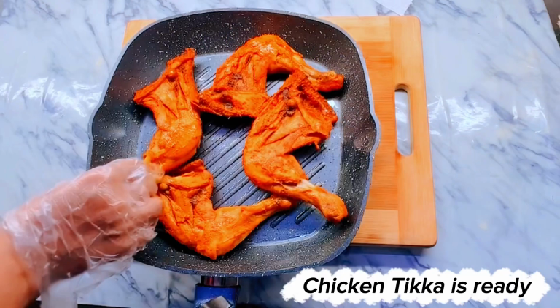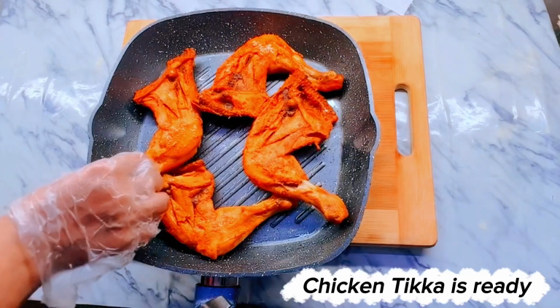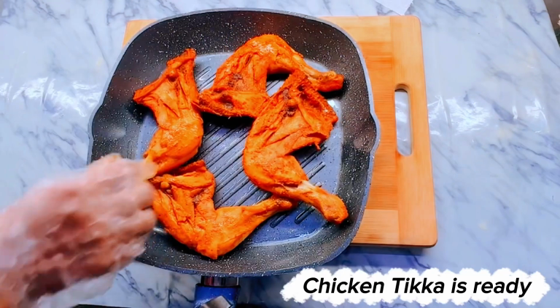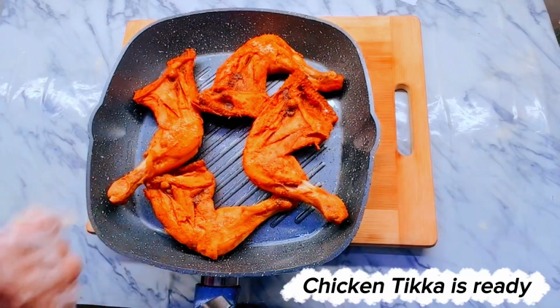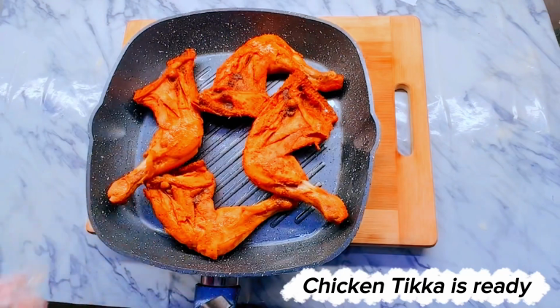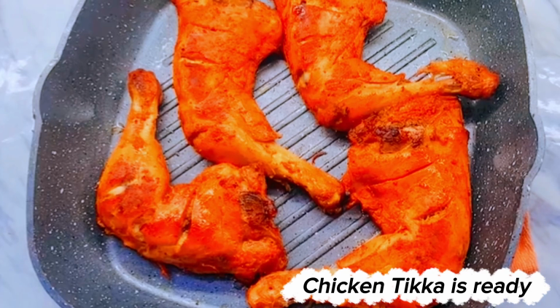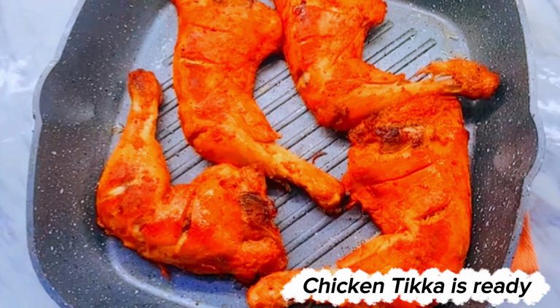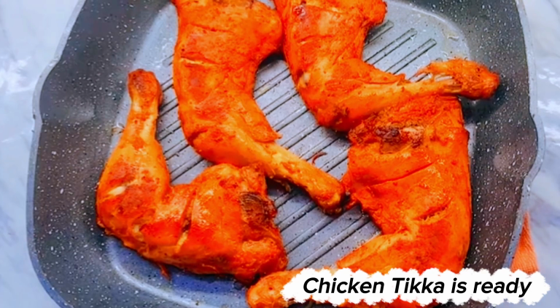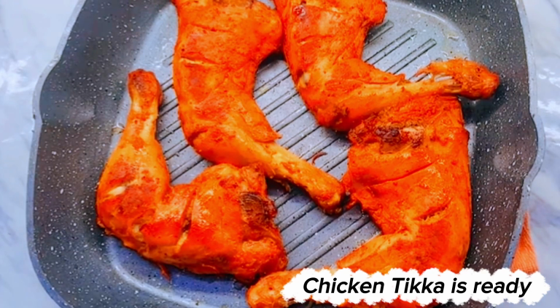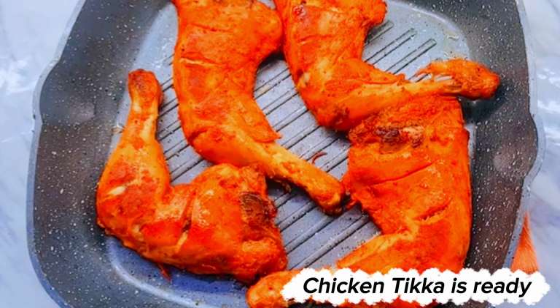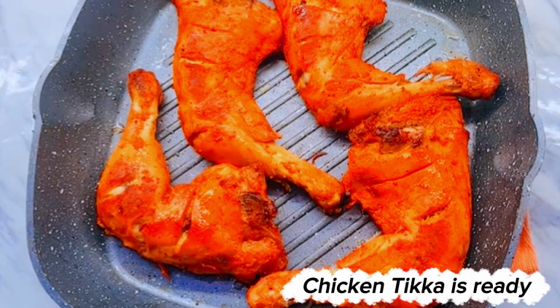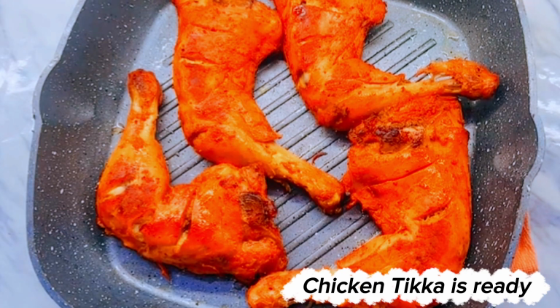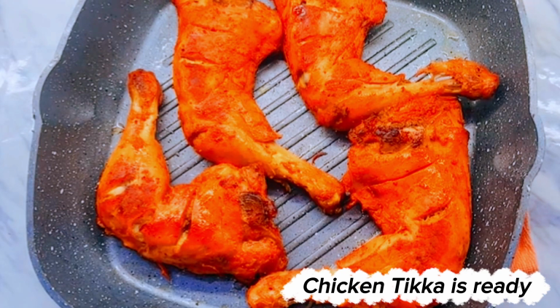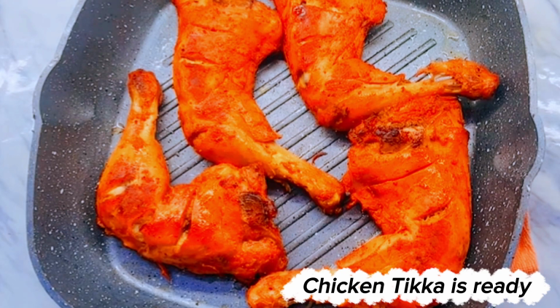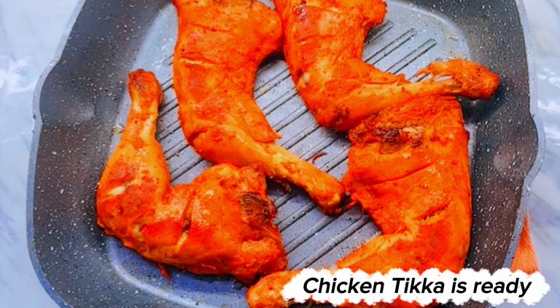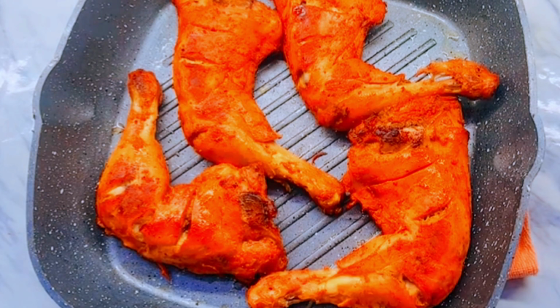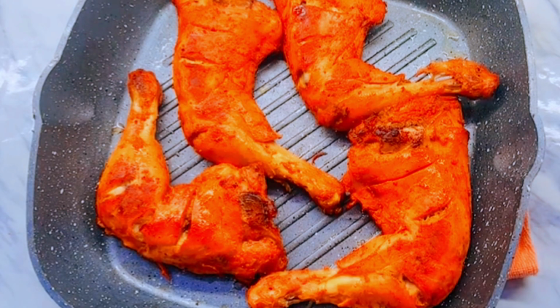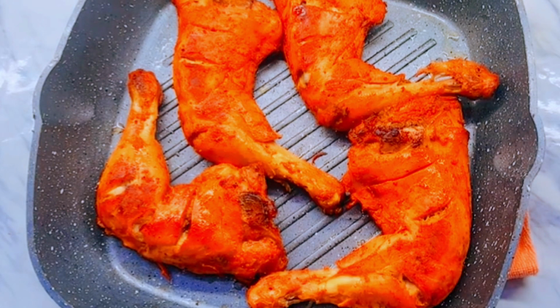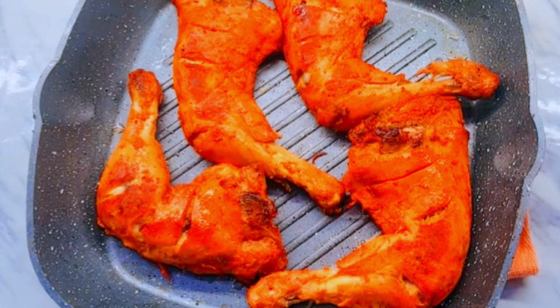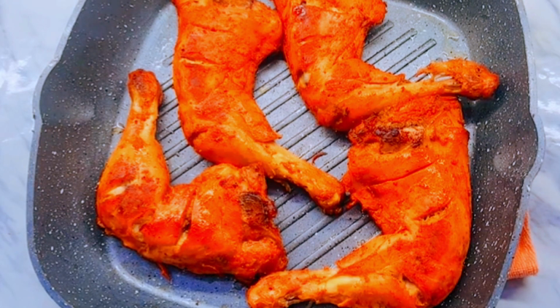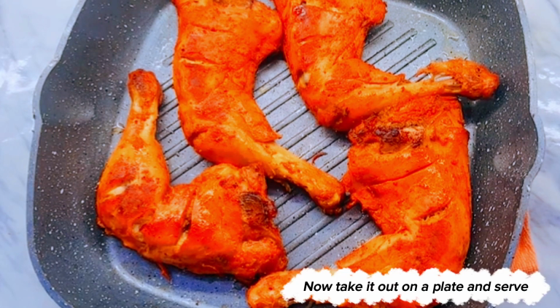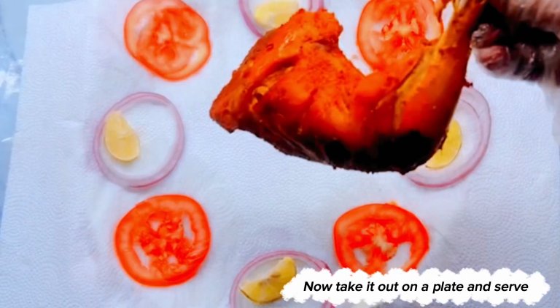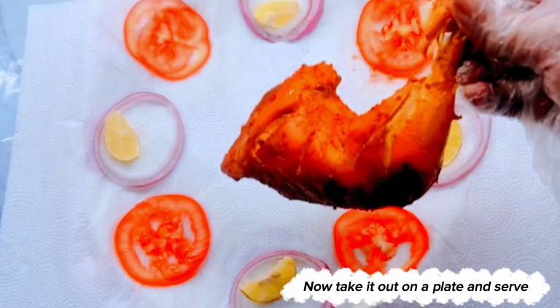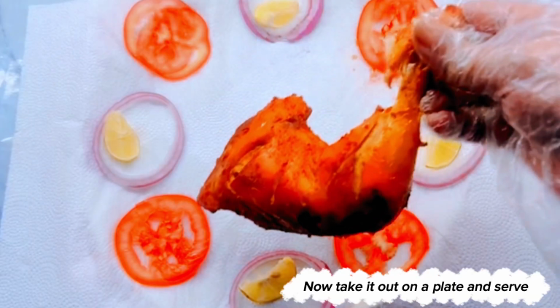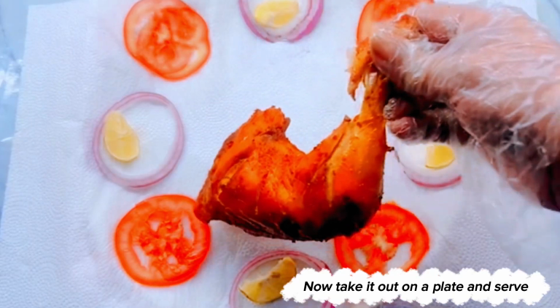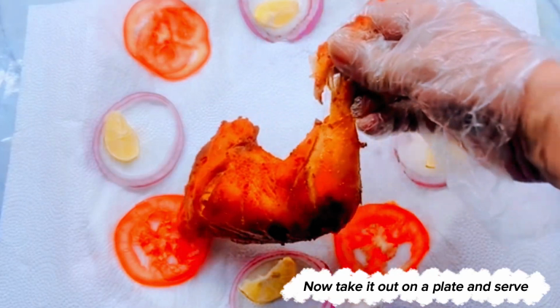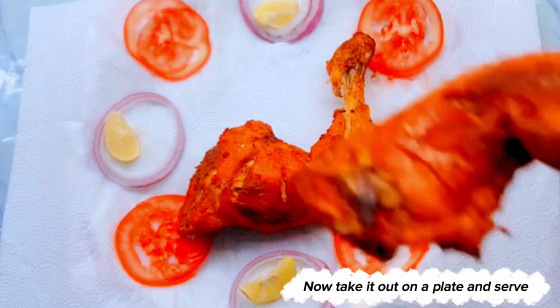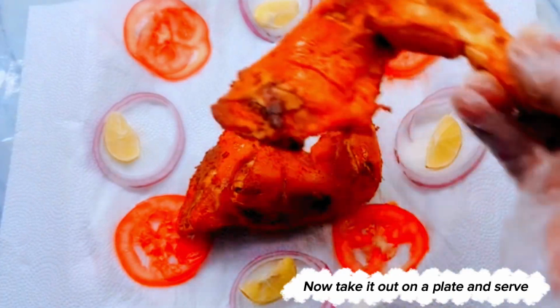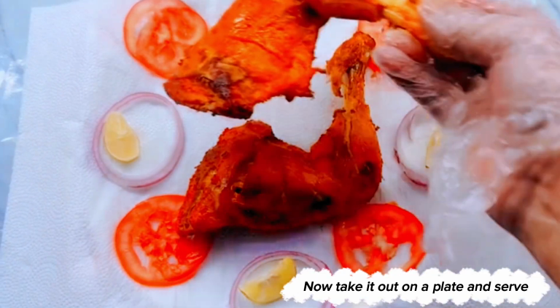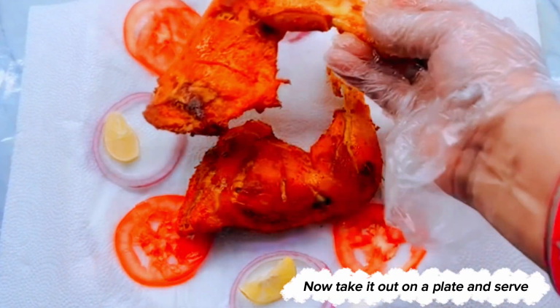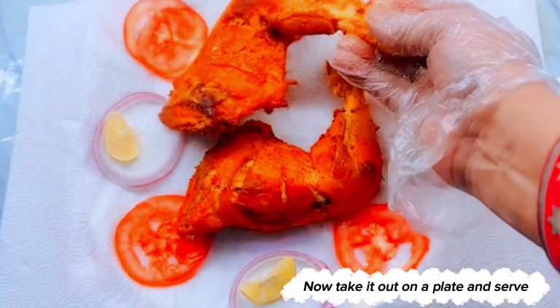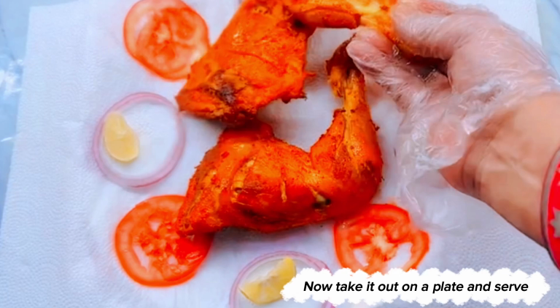Chicken tikka is ready. Take it out on a plate and serve.